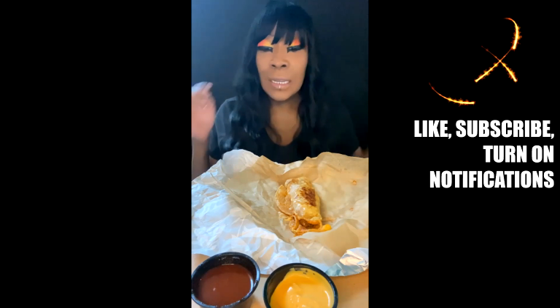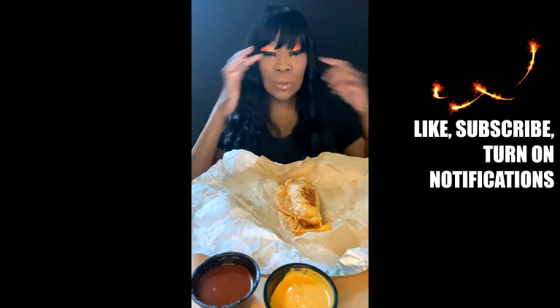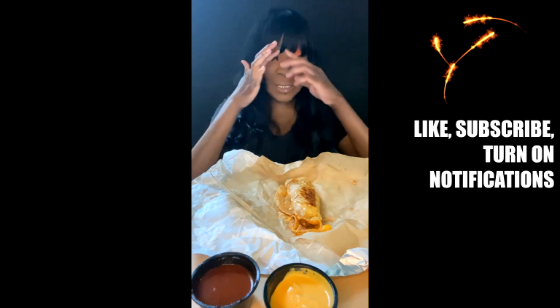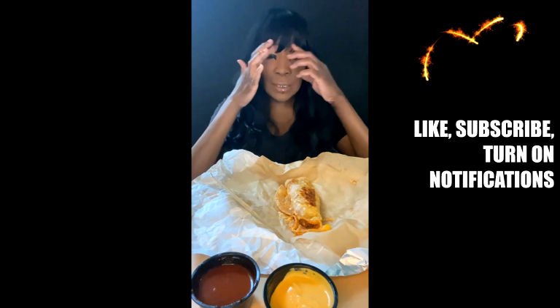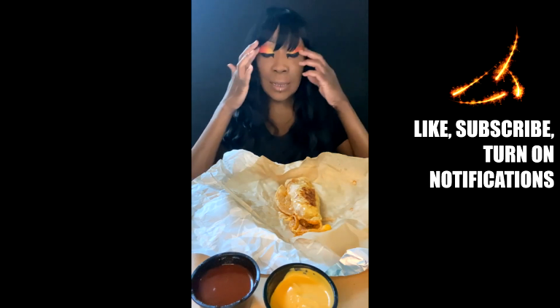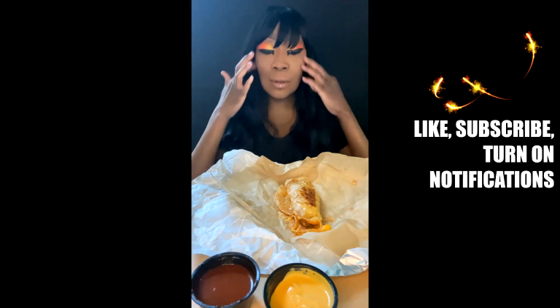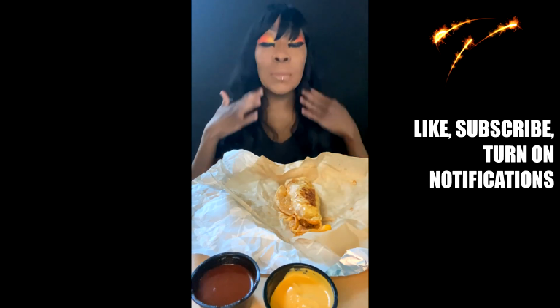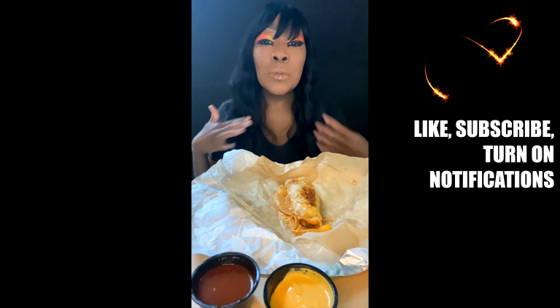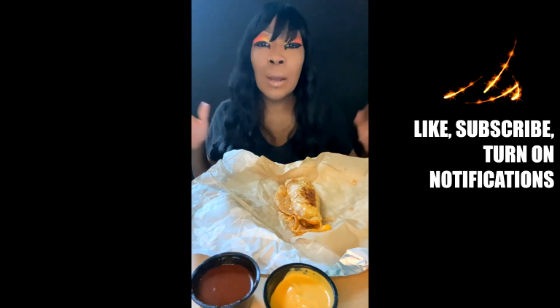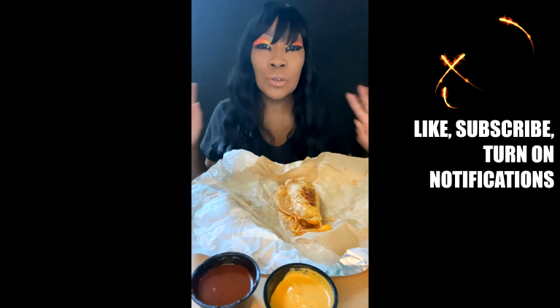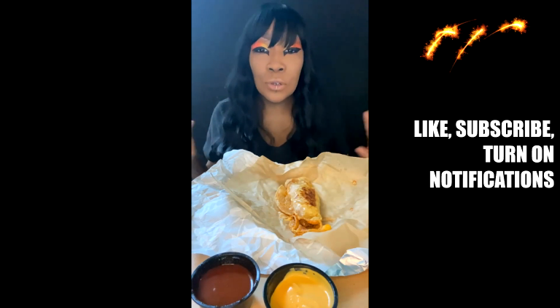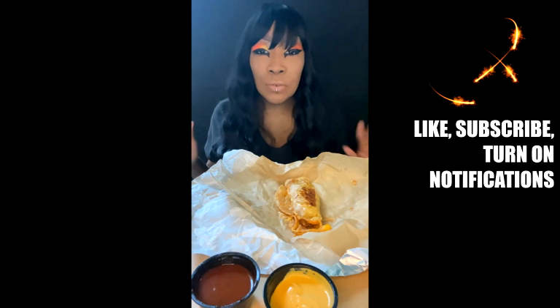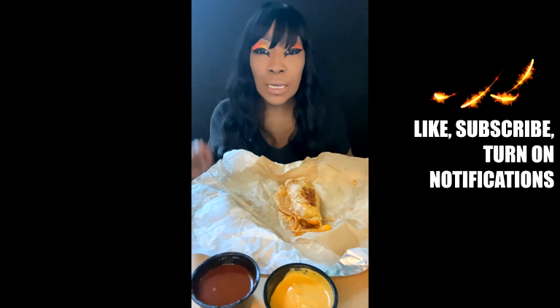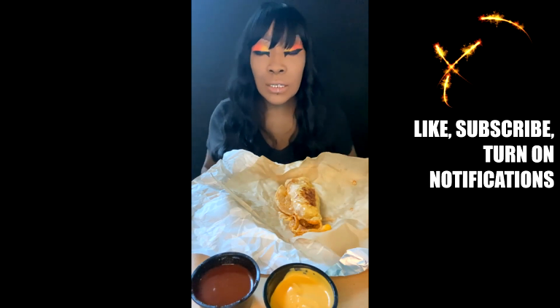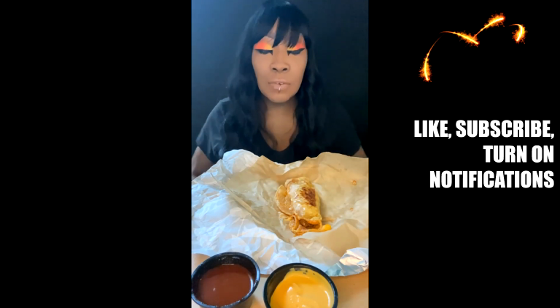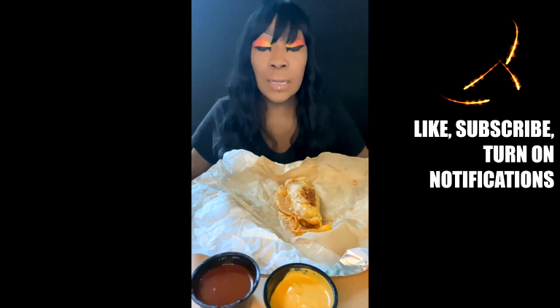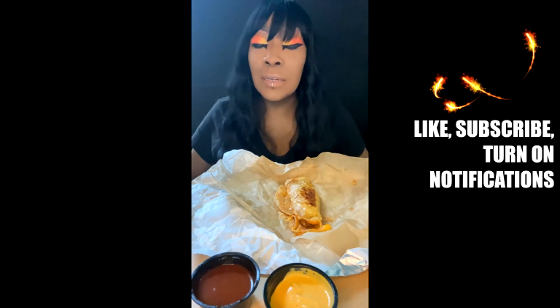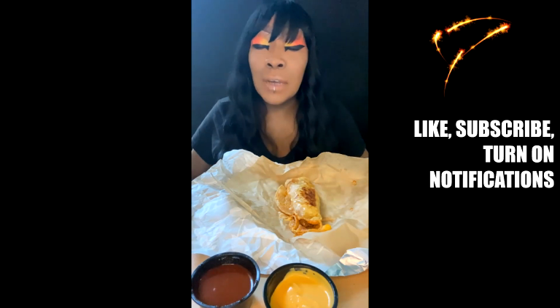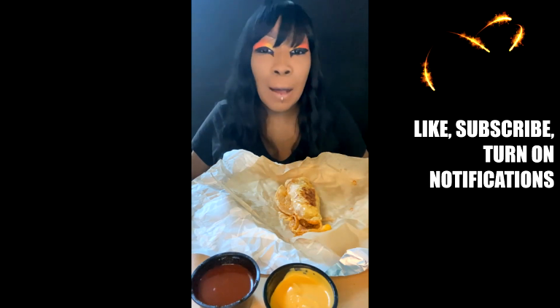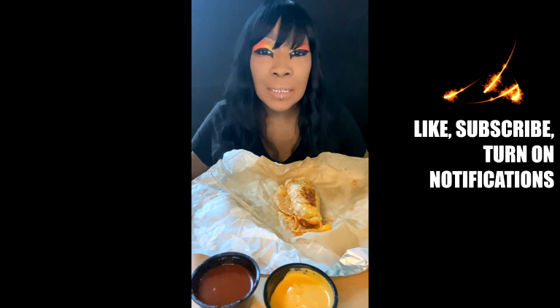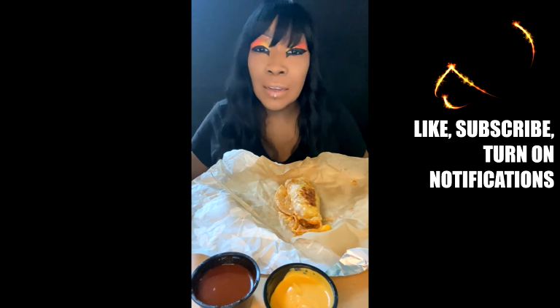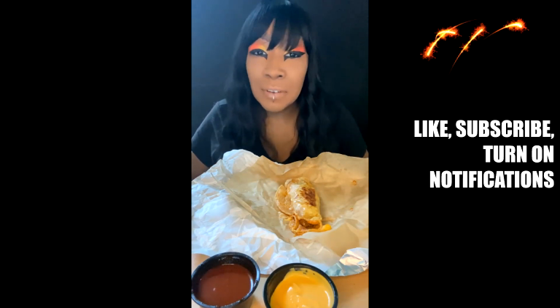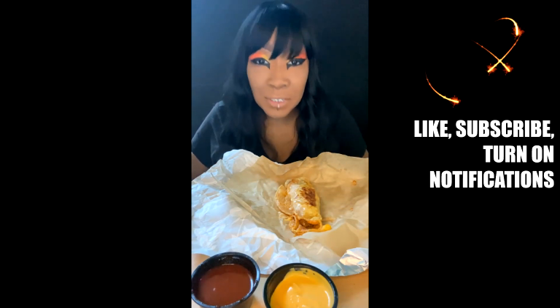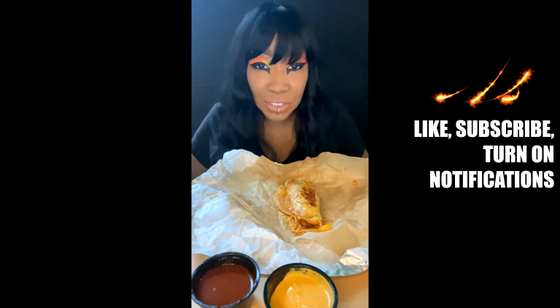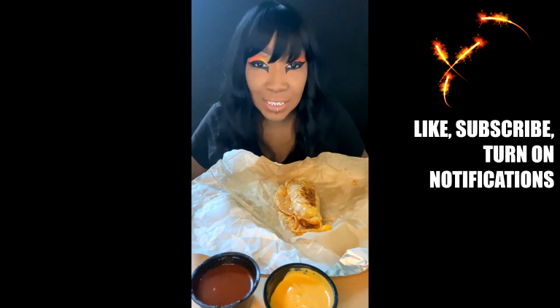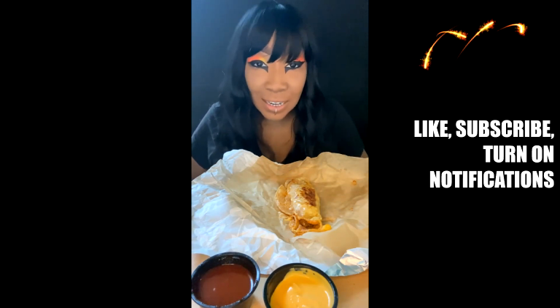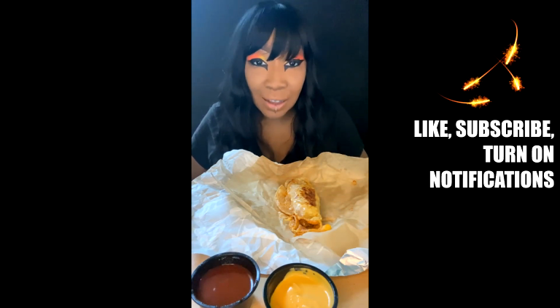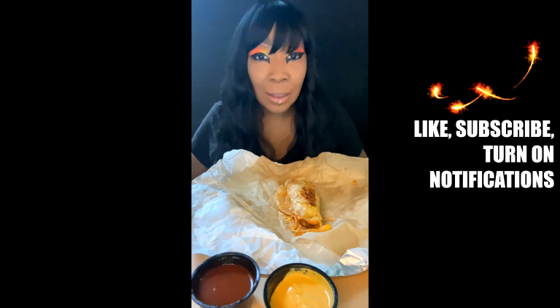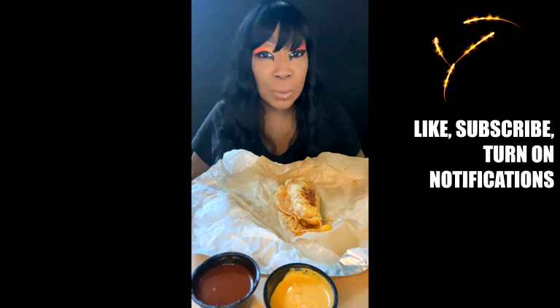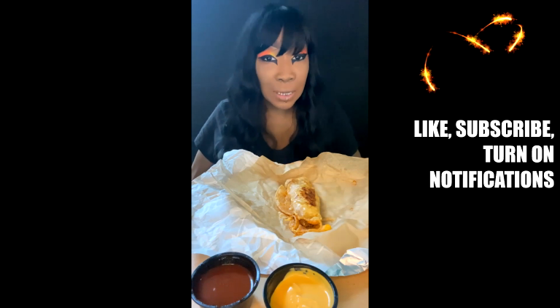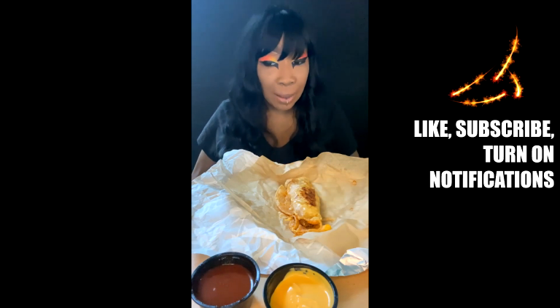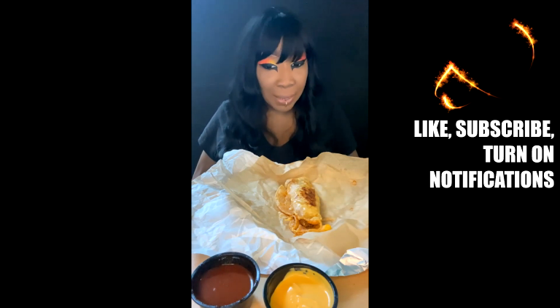So don't forget to like, subscribe, turn on your notifications. If you like to leave a comment, even if it's just to say hi, I will say hi back.